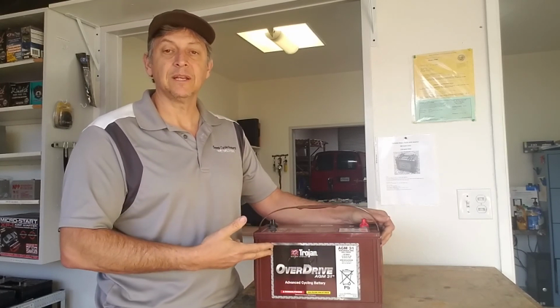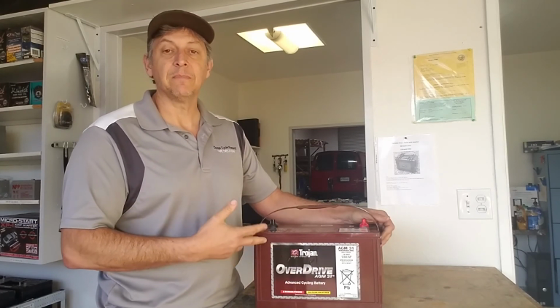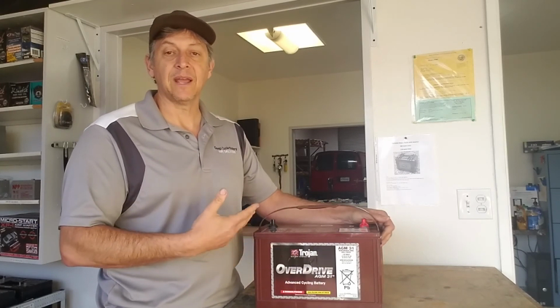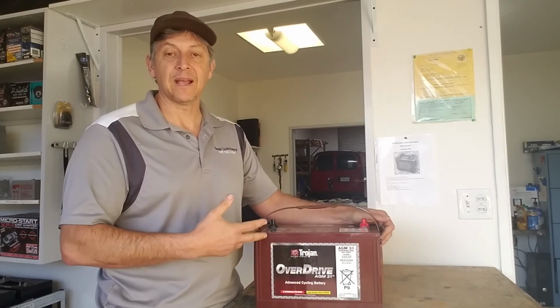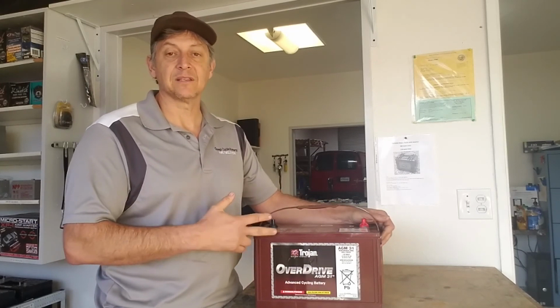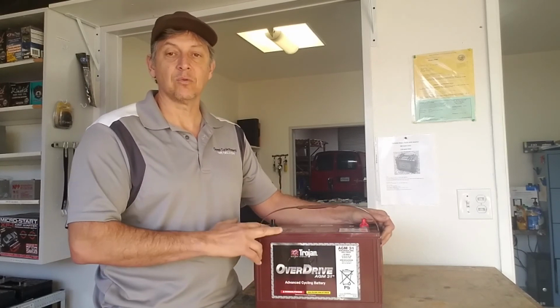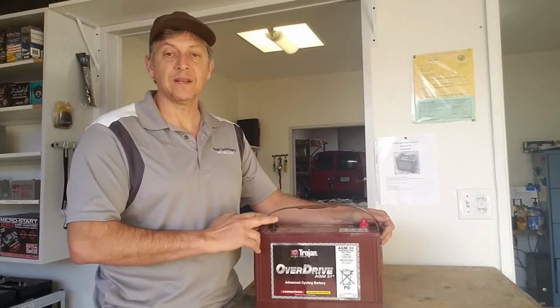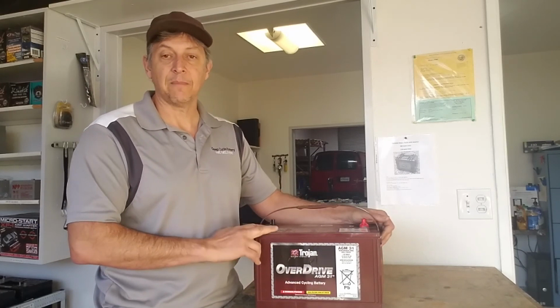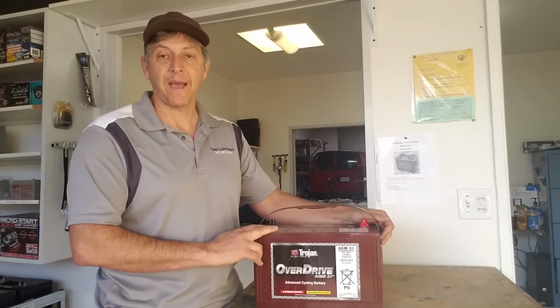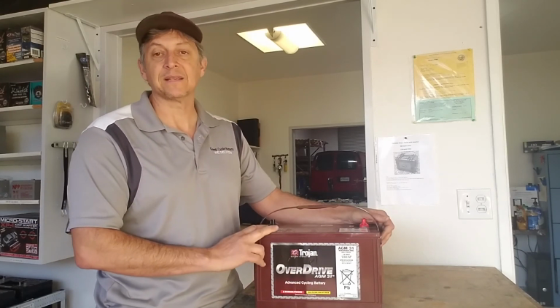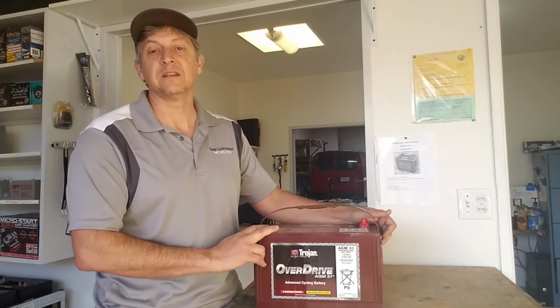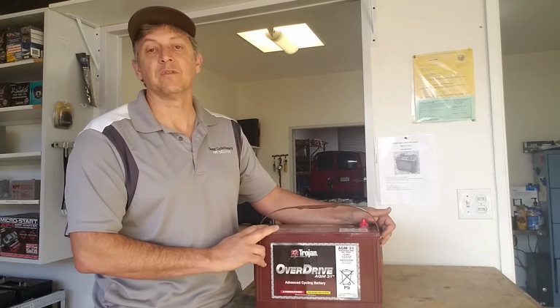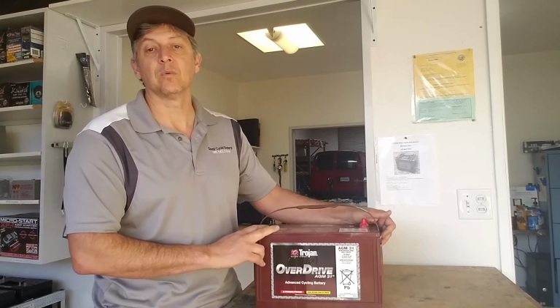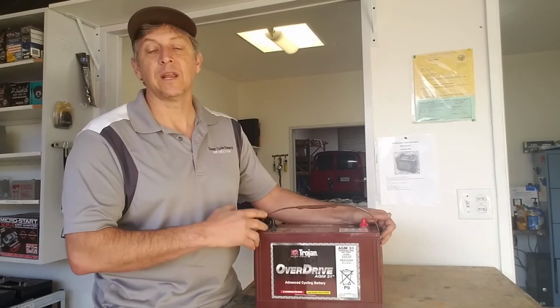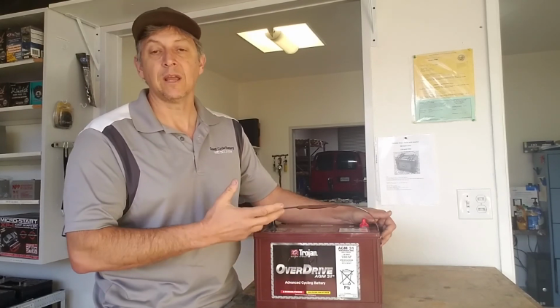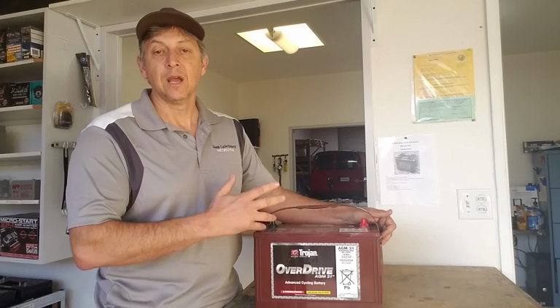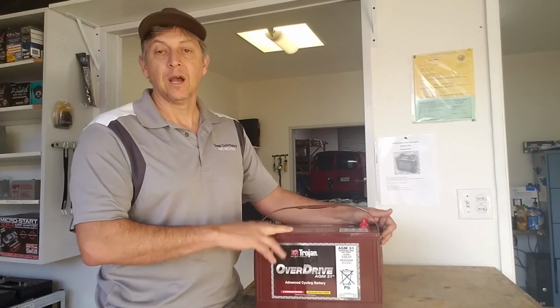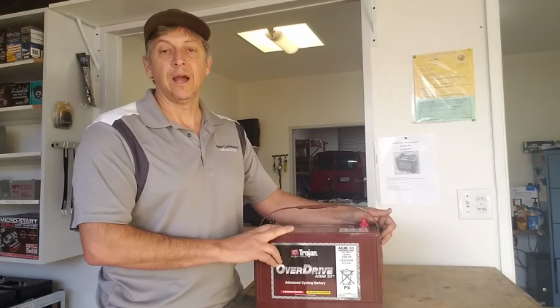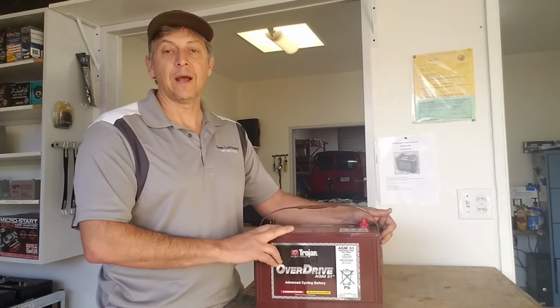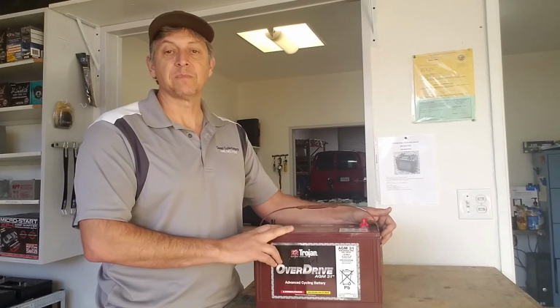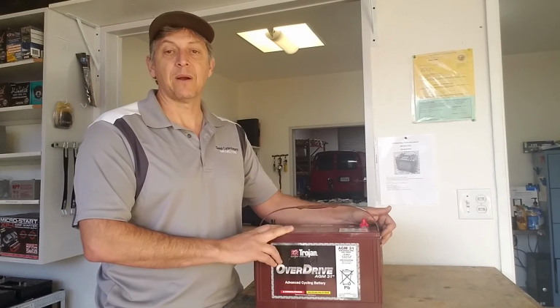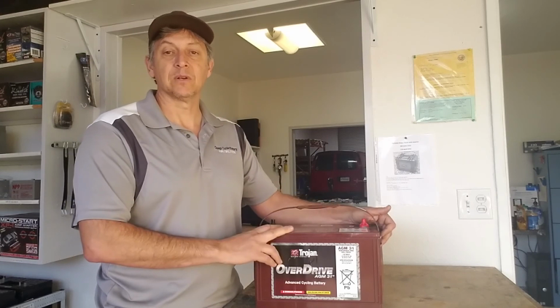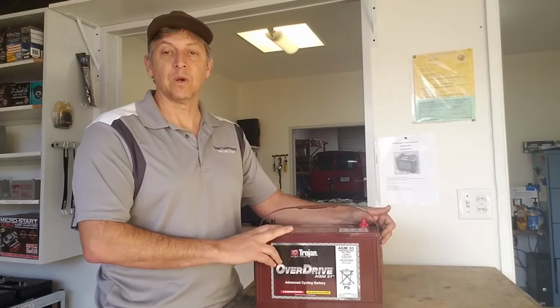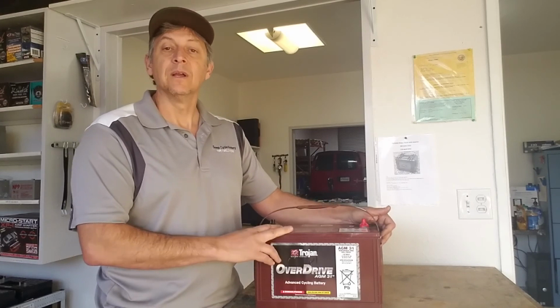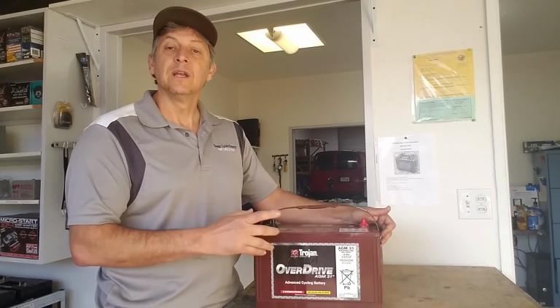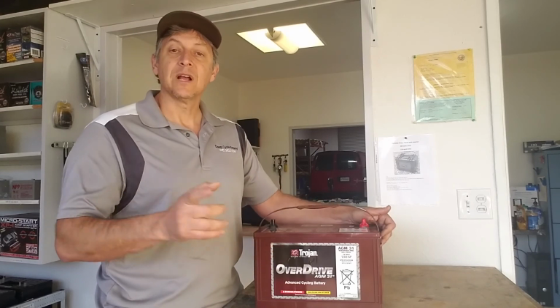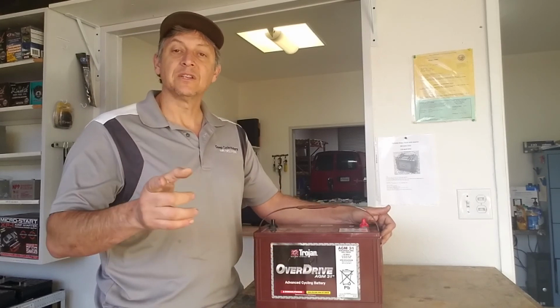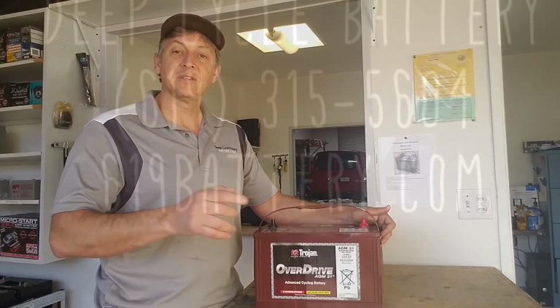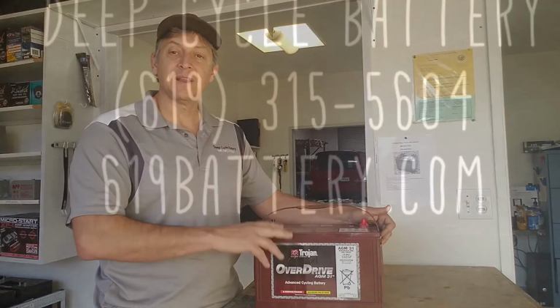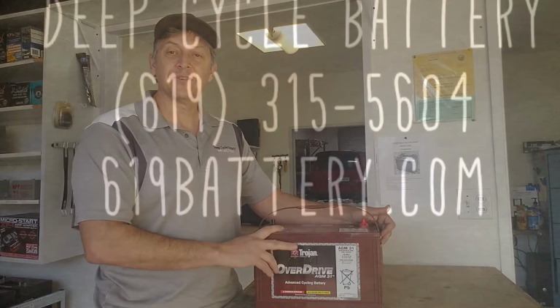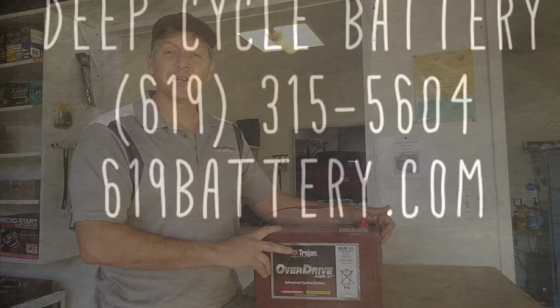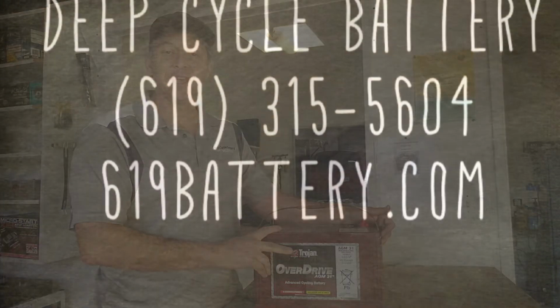It has the great capacity for running house power as well. Talk to you soon. Have a great day.